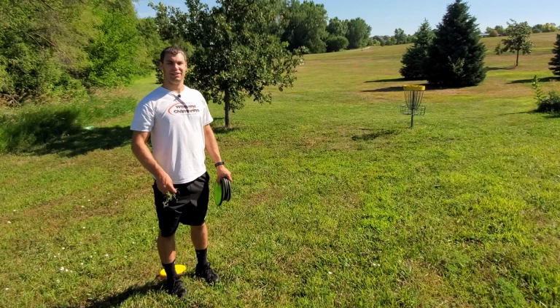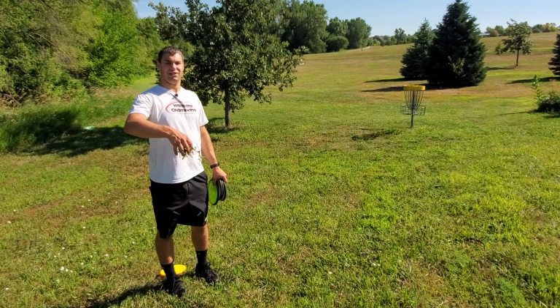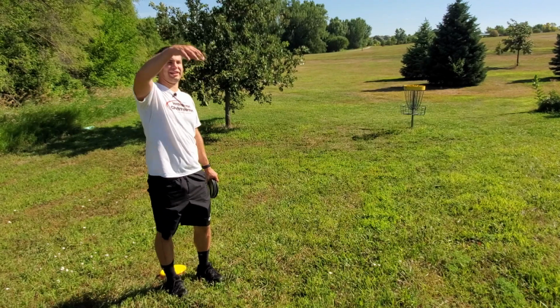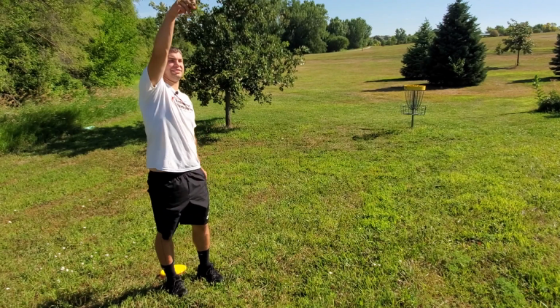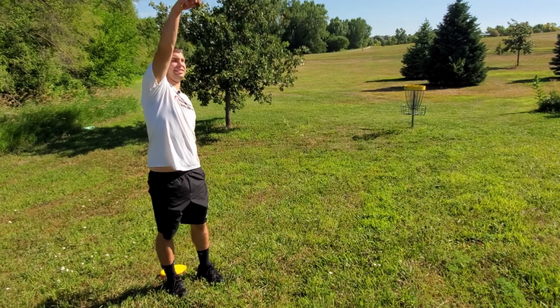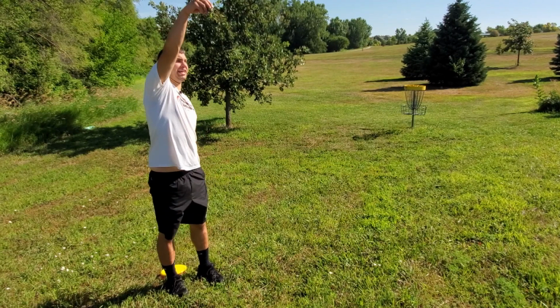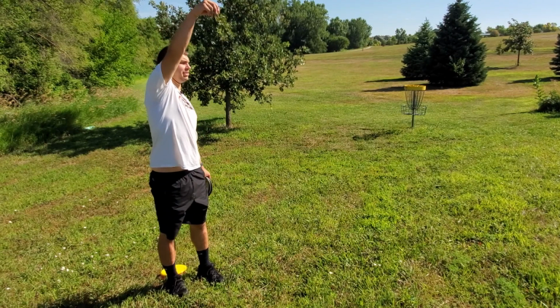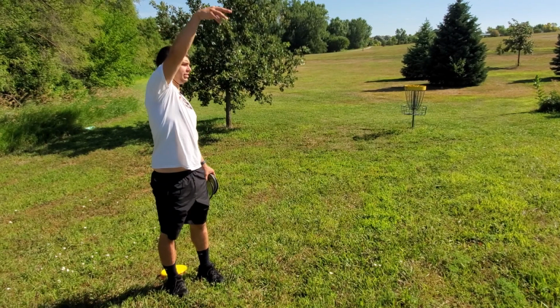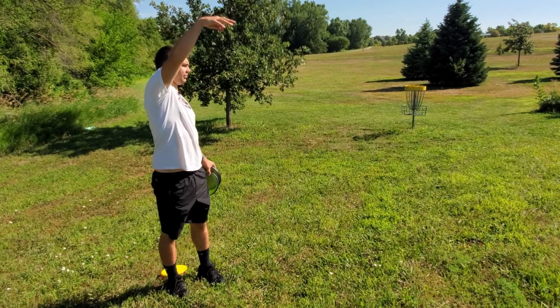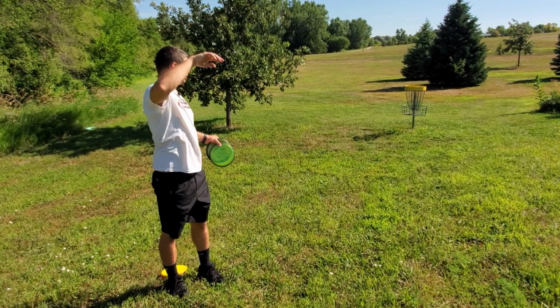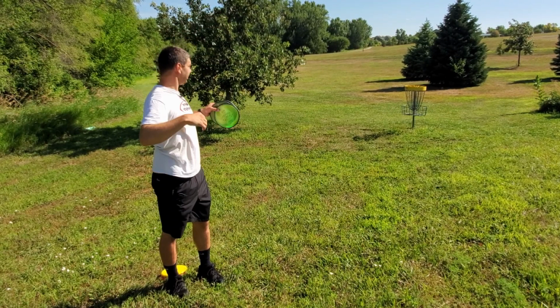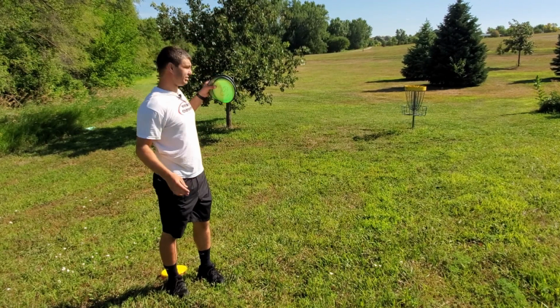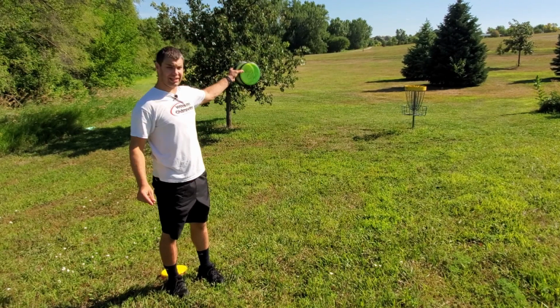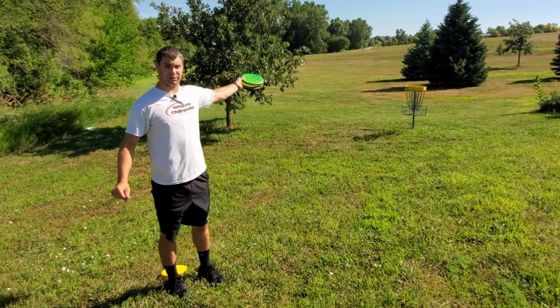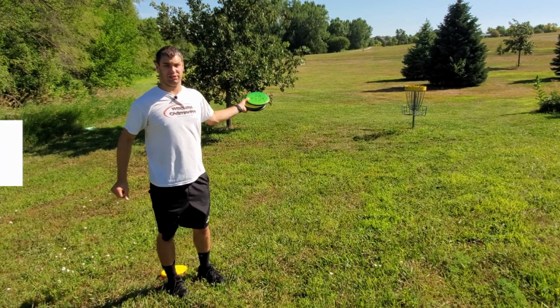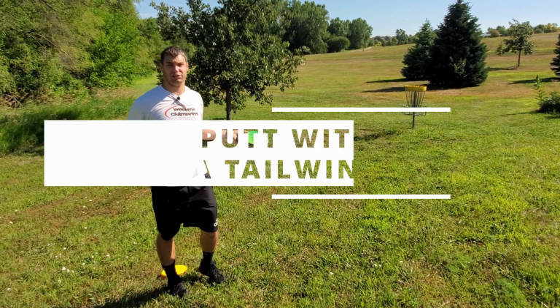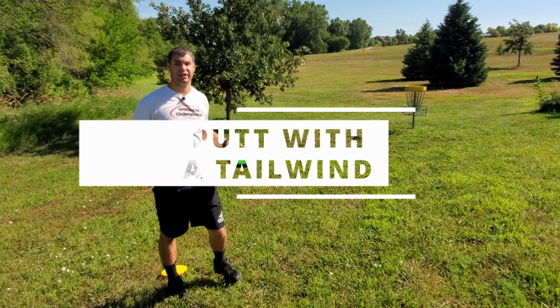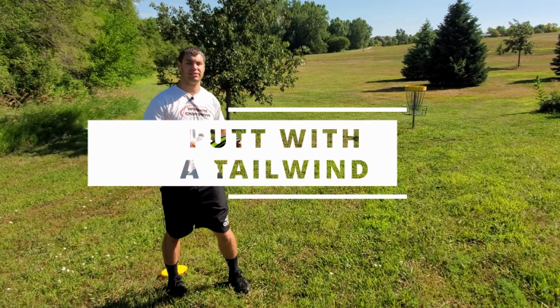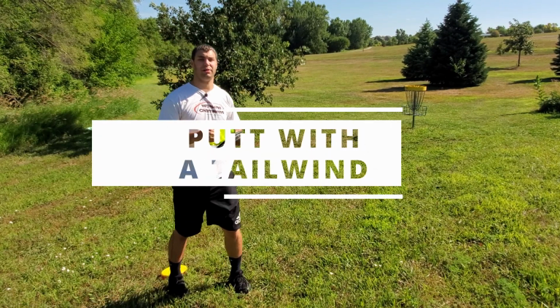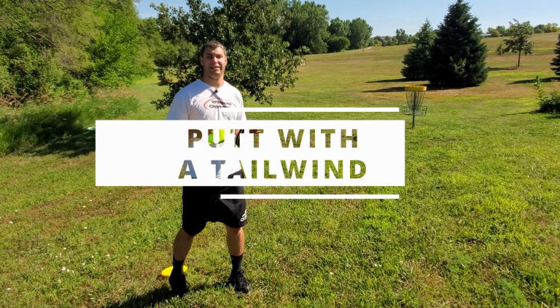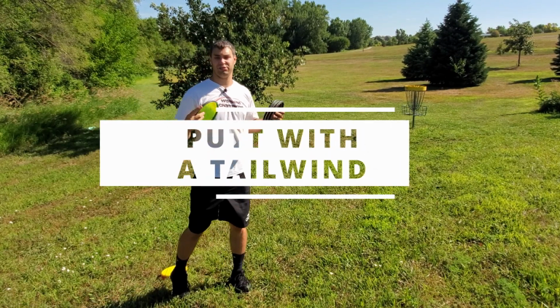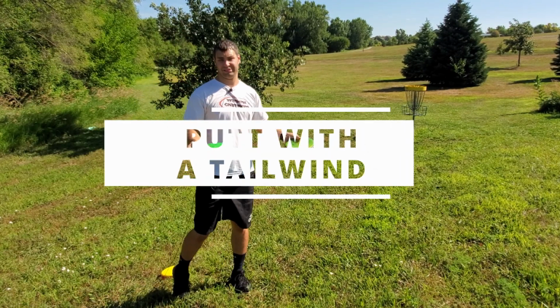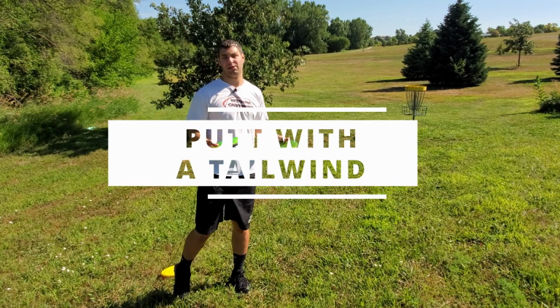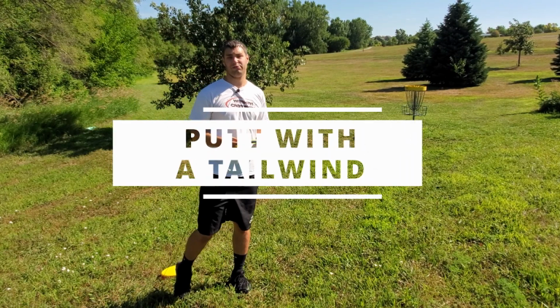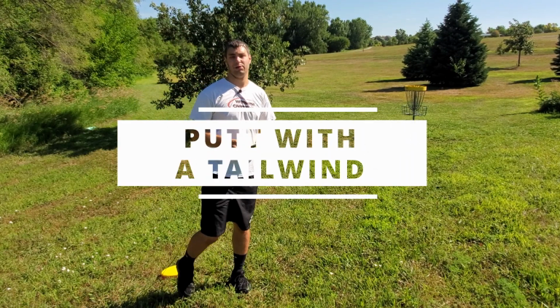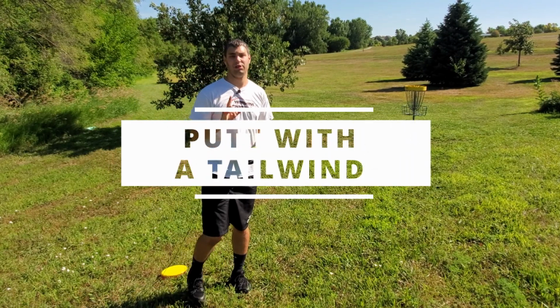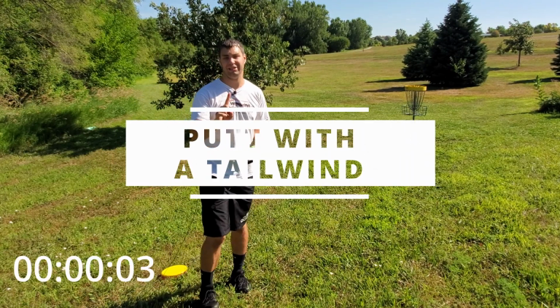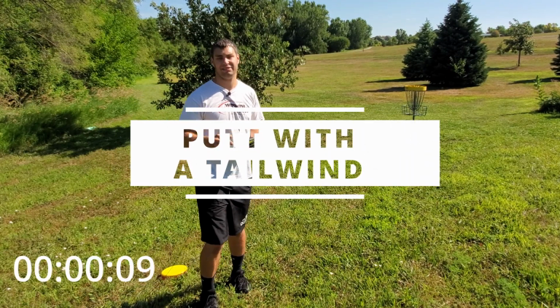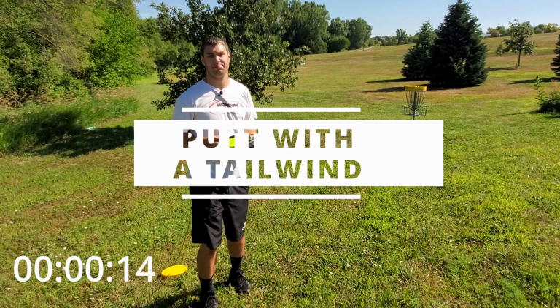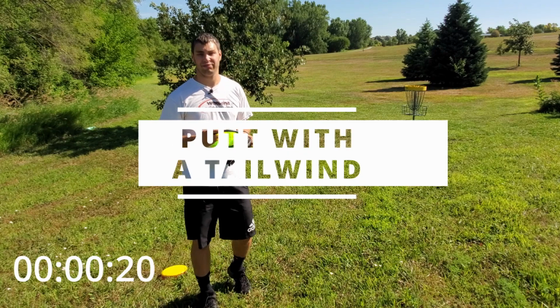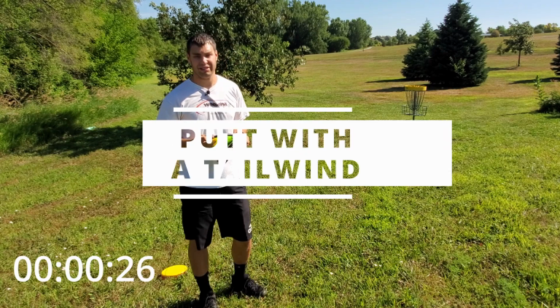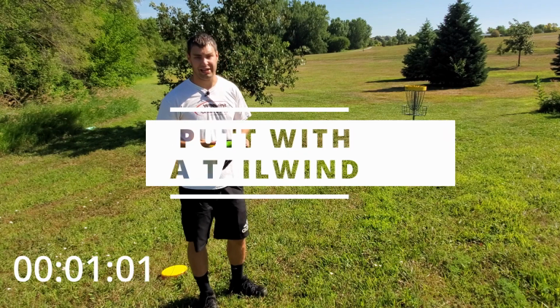Alright guys, today we have a little bit of a tailwind. We're going to show you how to putt into the tailwind from my one-minute tip of the day.